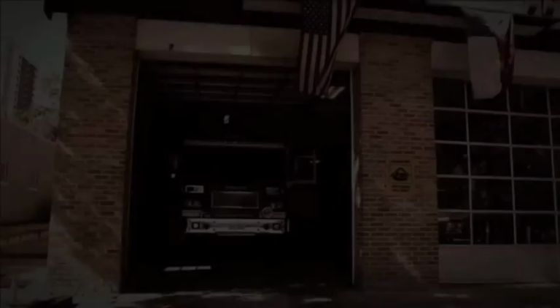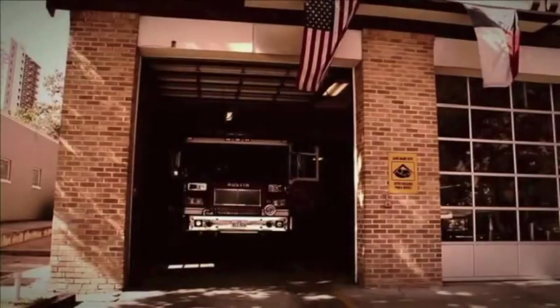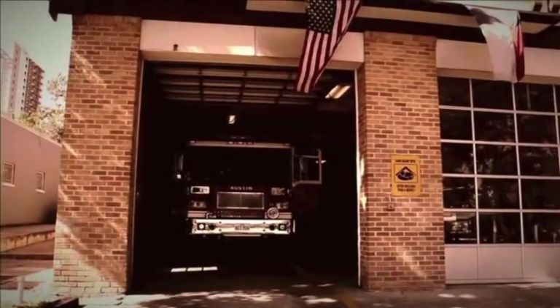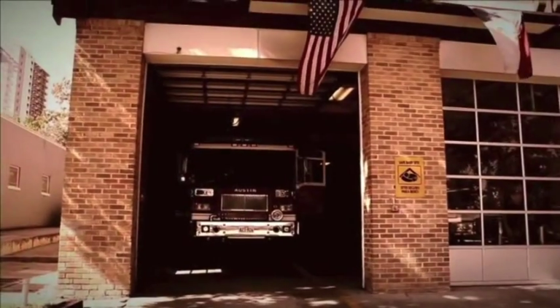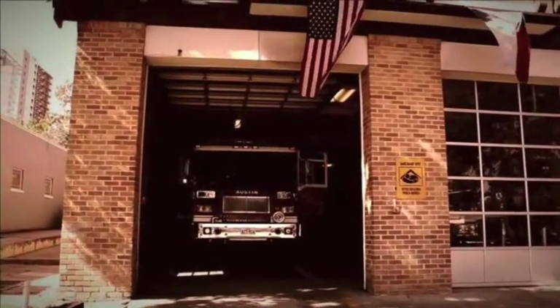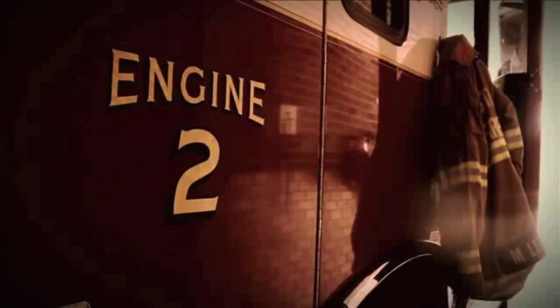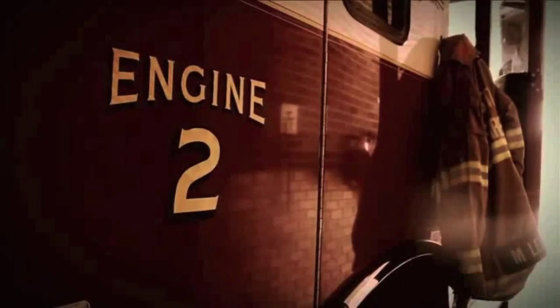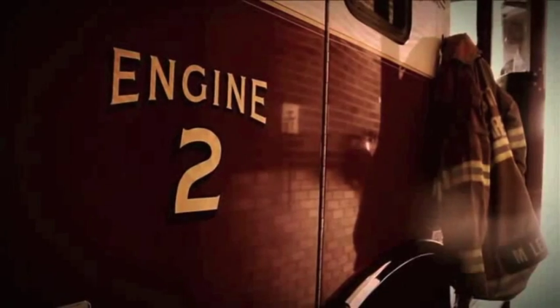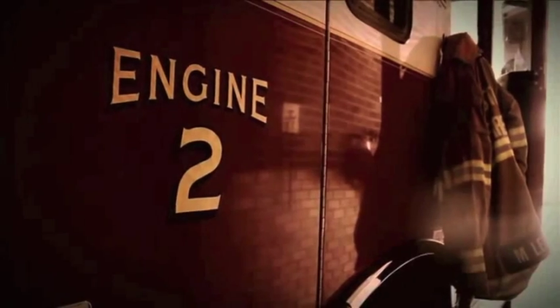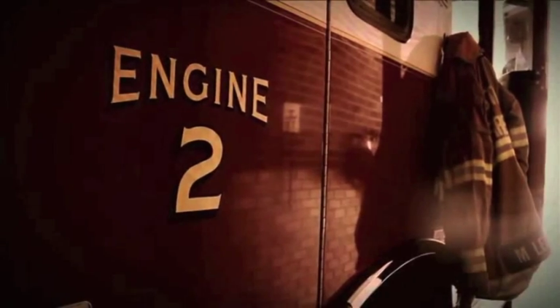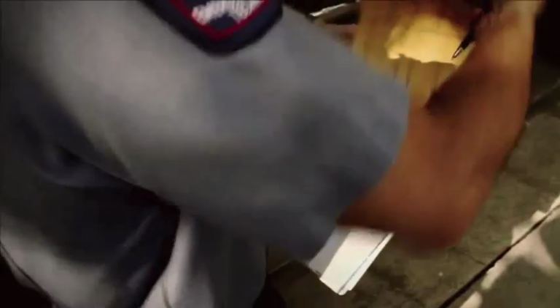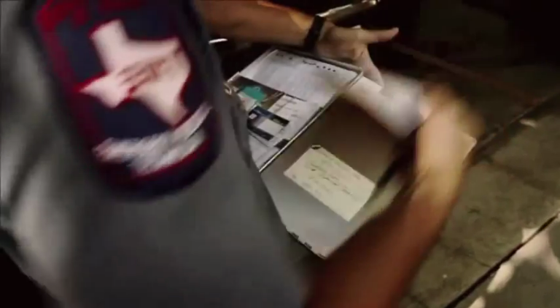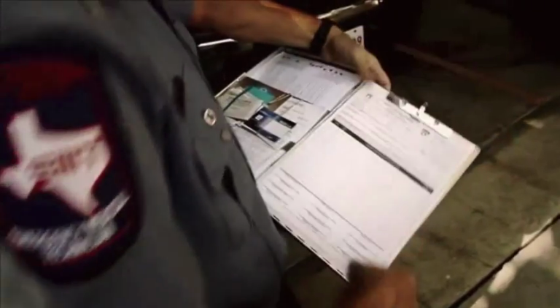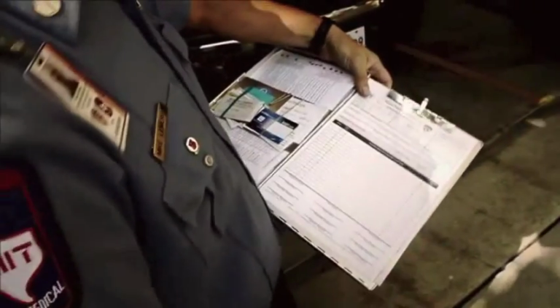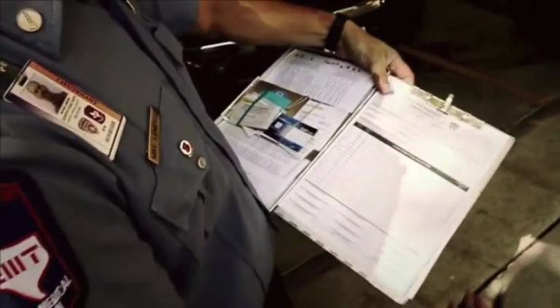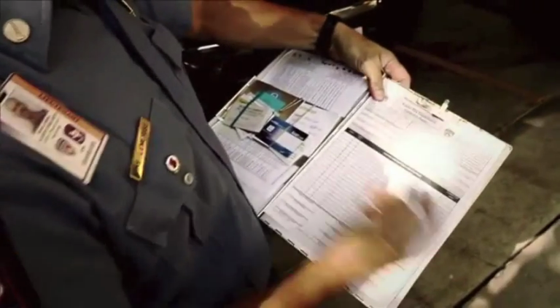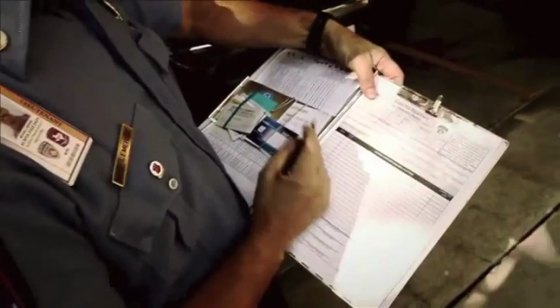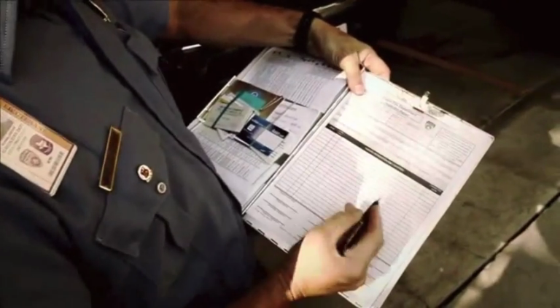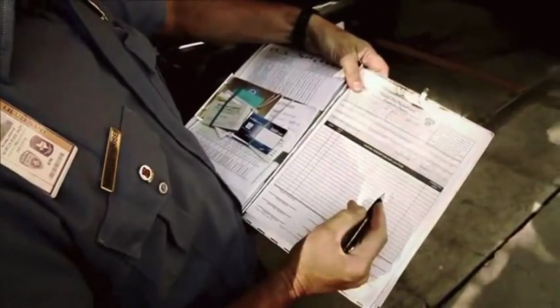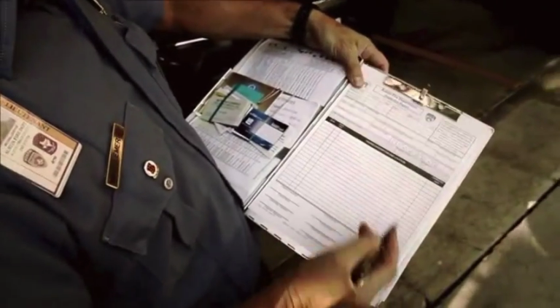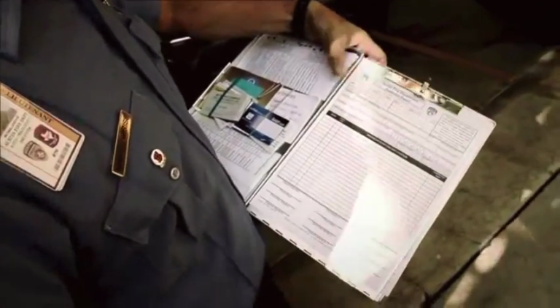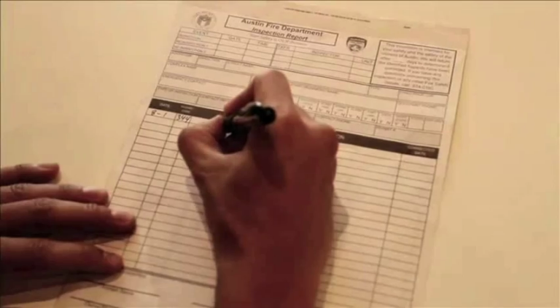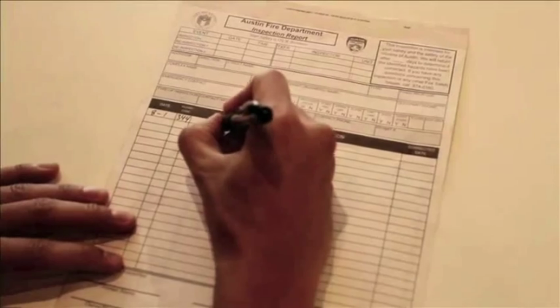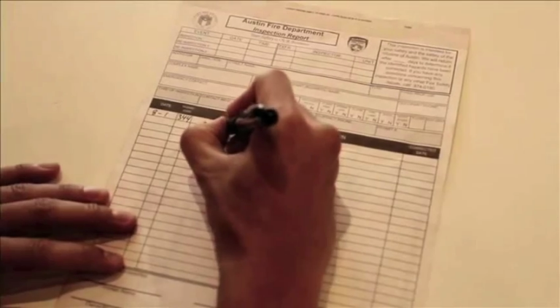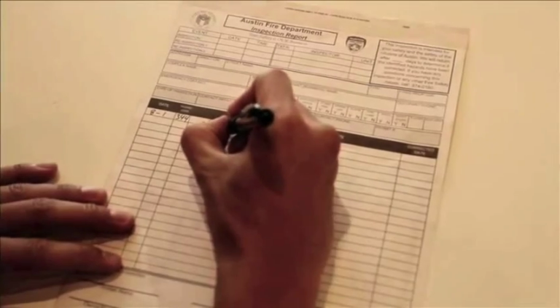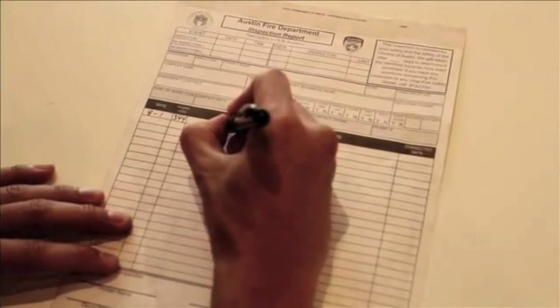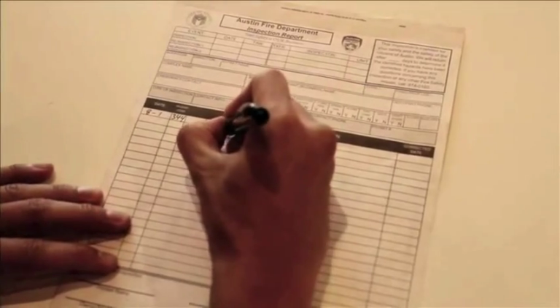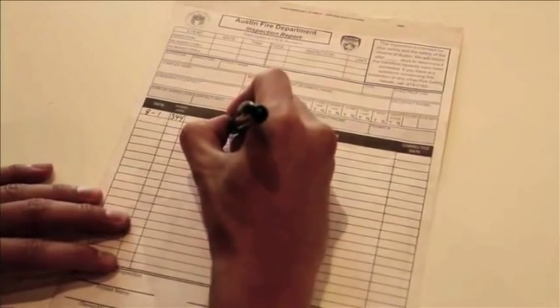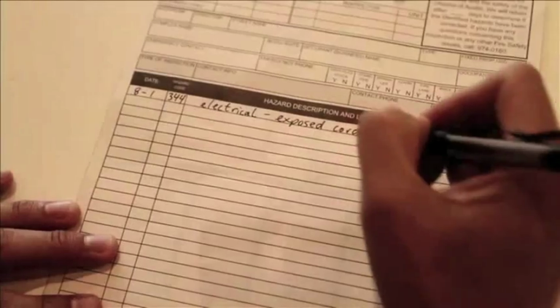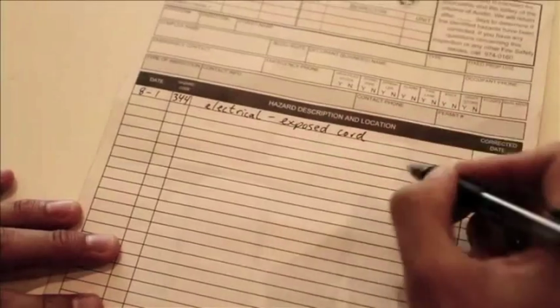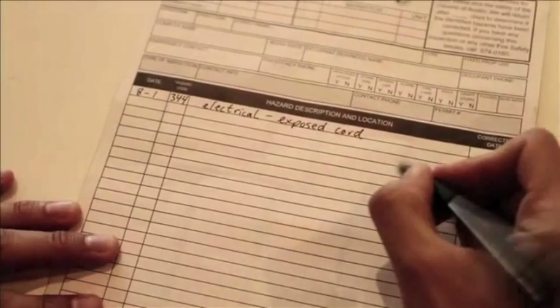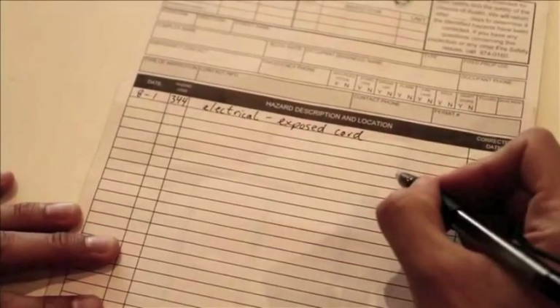Fire inspections are changing forever. Paper forms, handwritten notes, and data entry when you get back to your firehouse are things of the past.